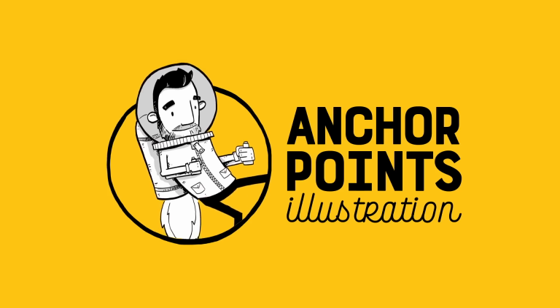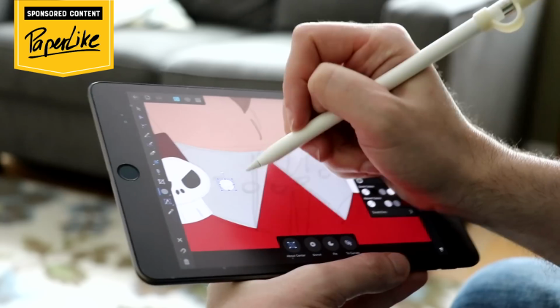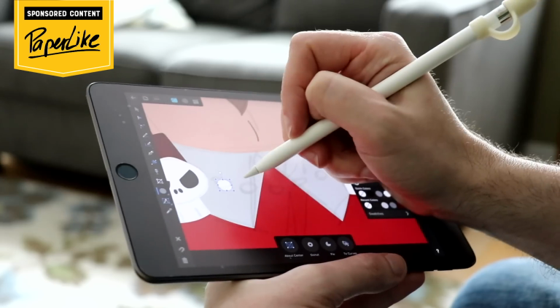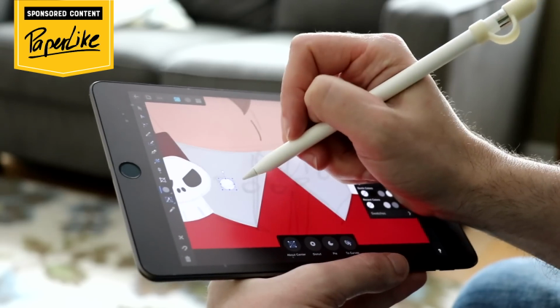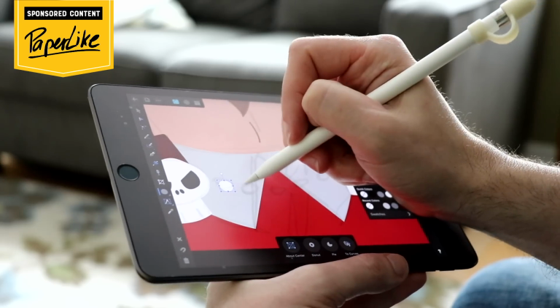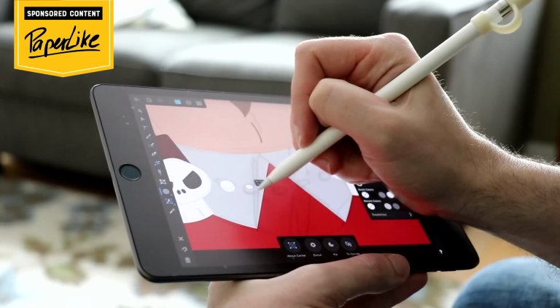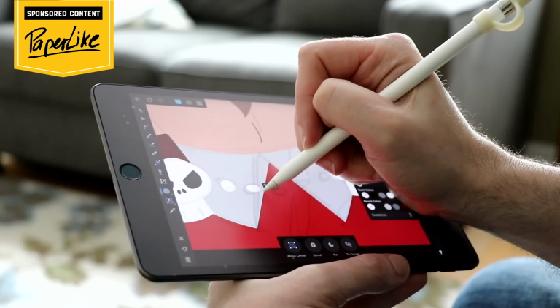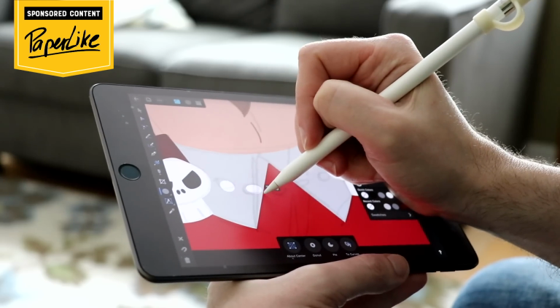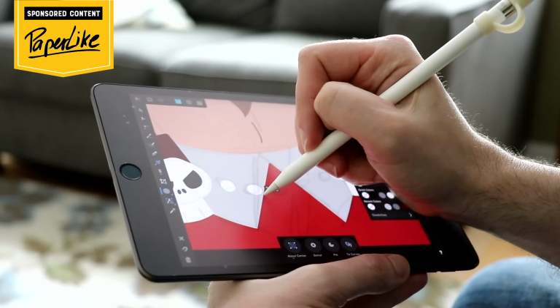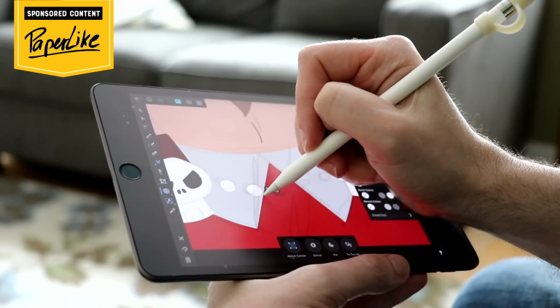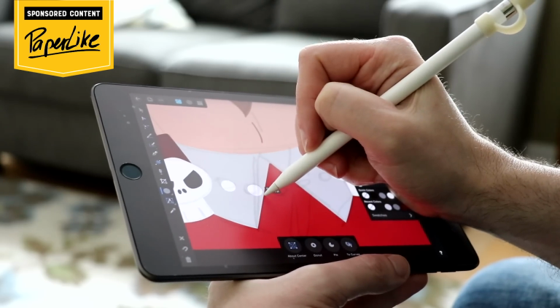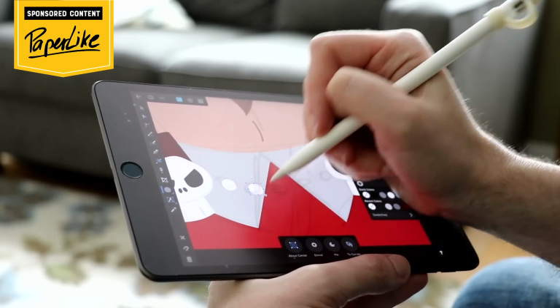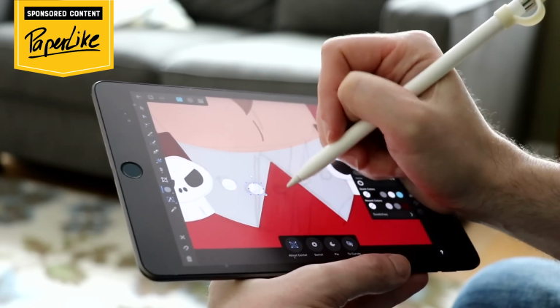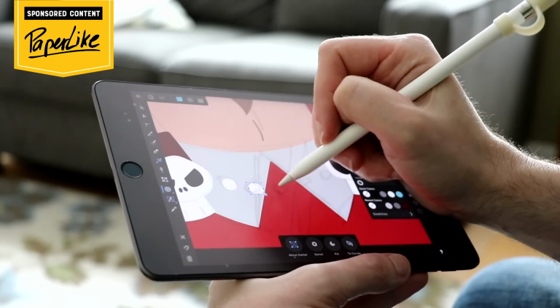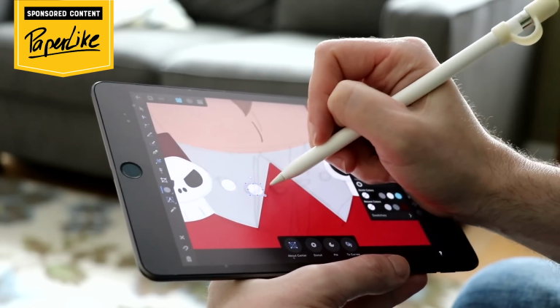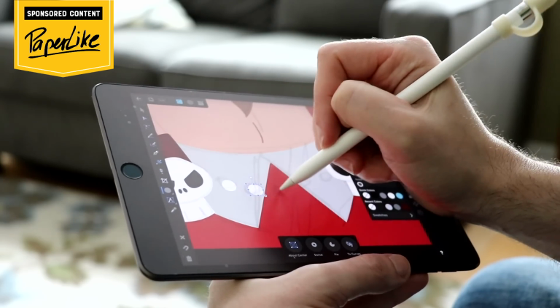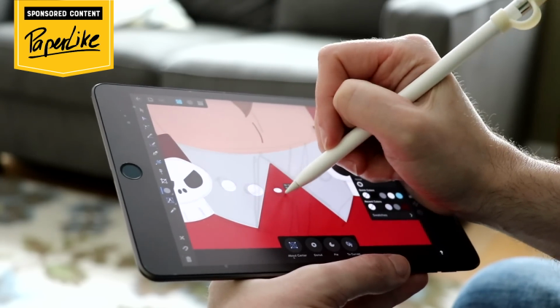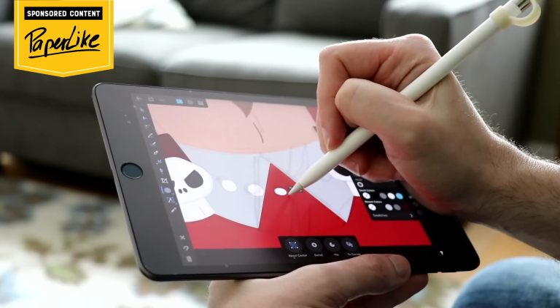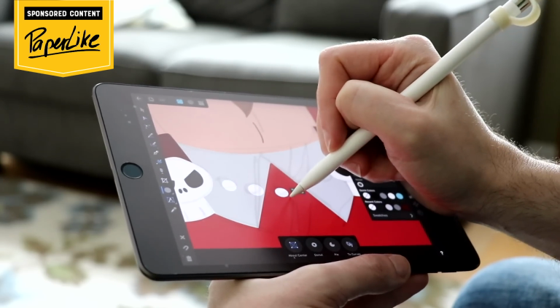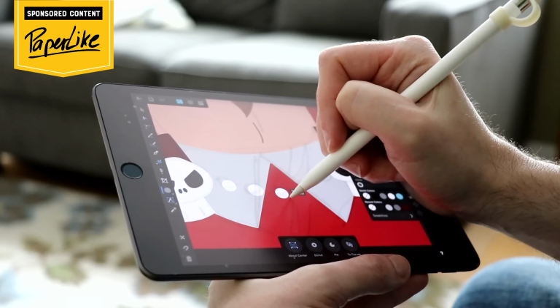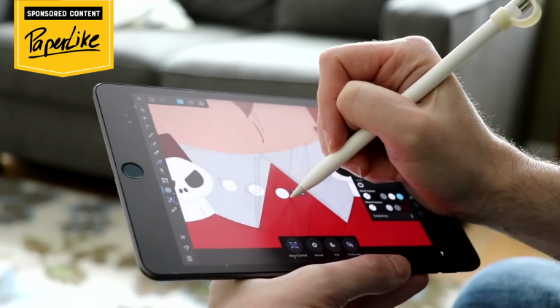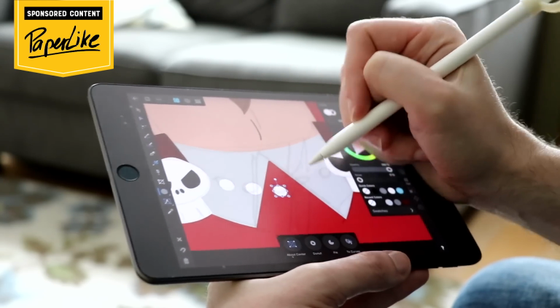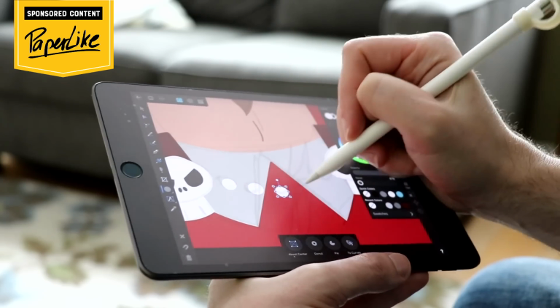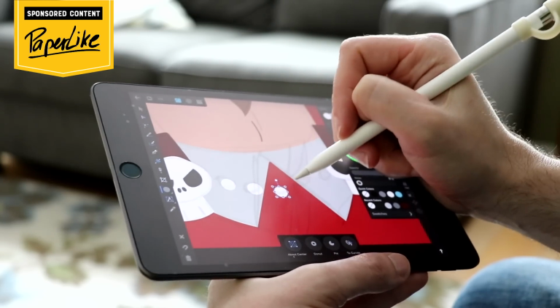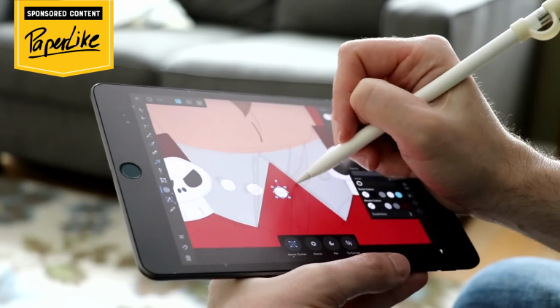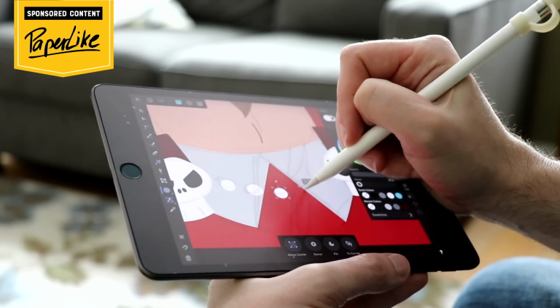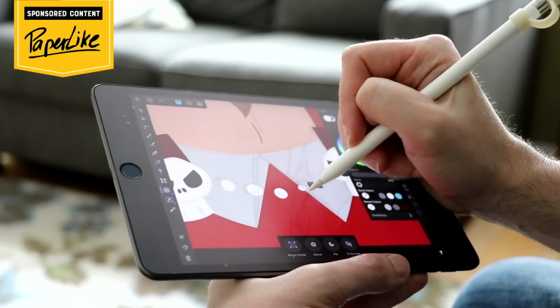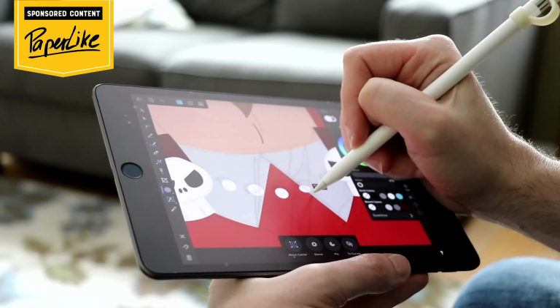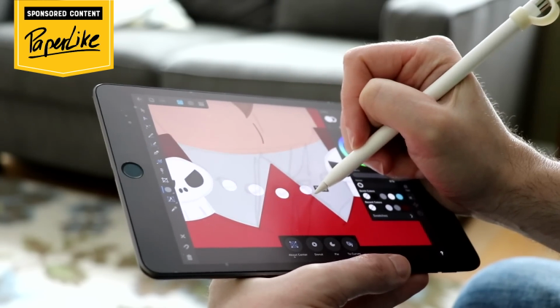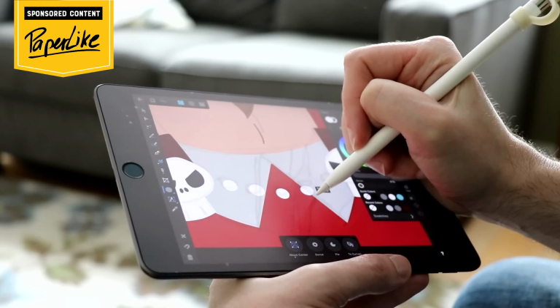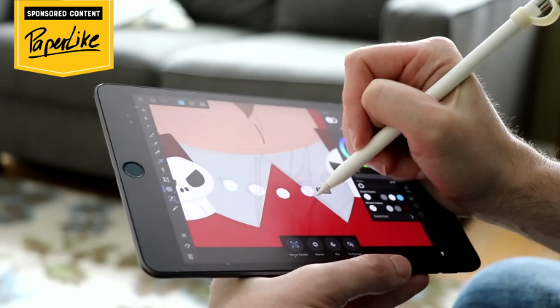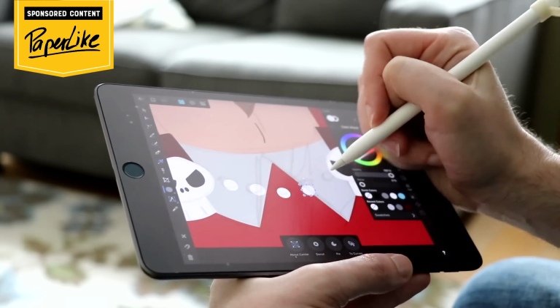This video is sponsored by Paperlike, the screen protector for your iPad that feels like you're drawing on real paper.